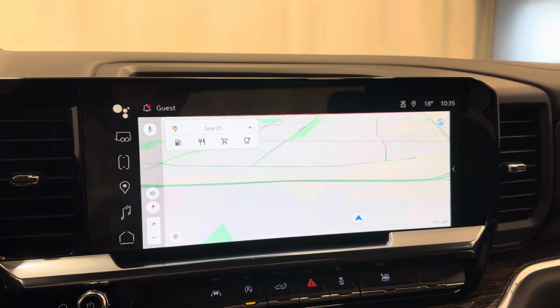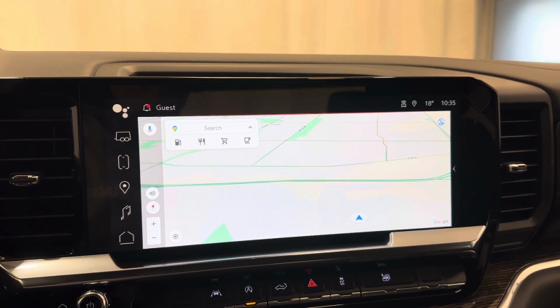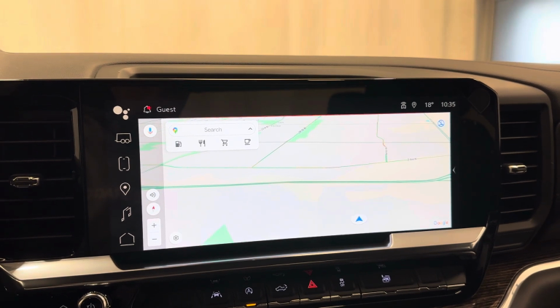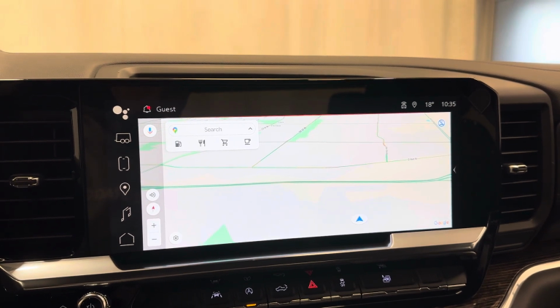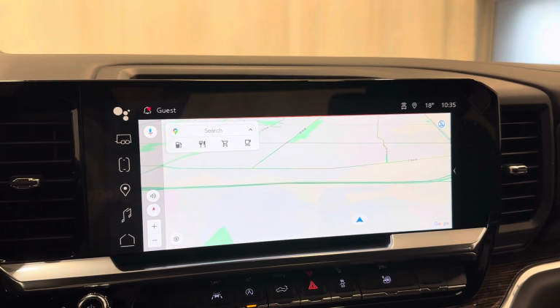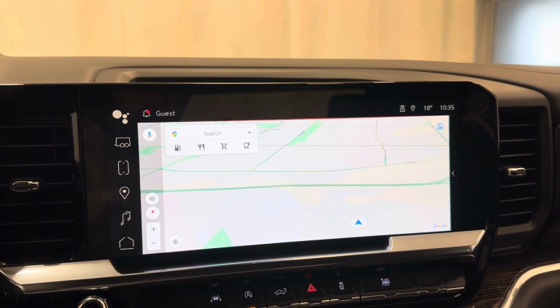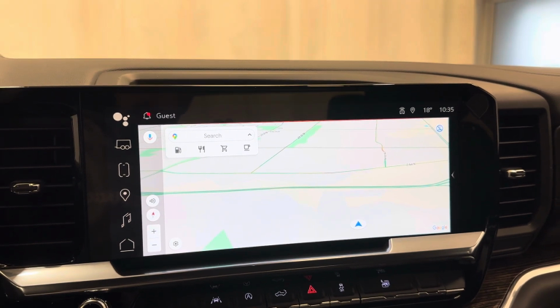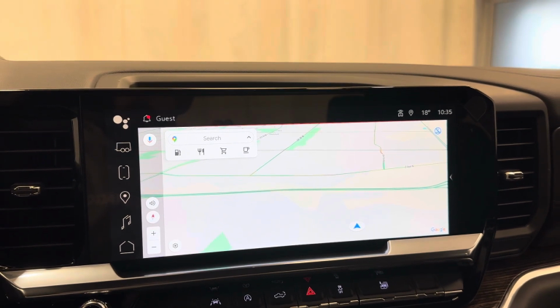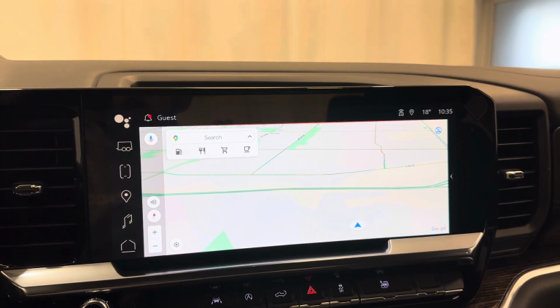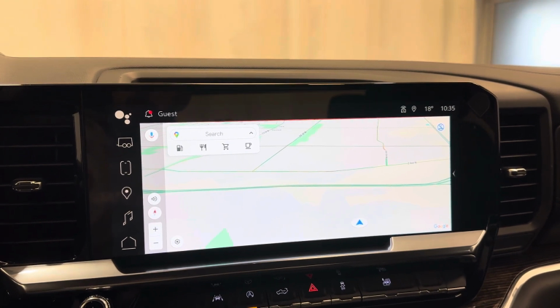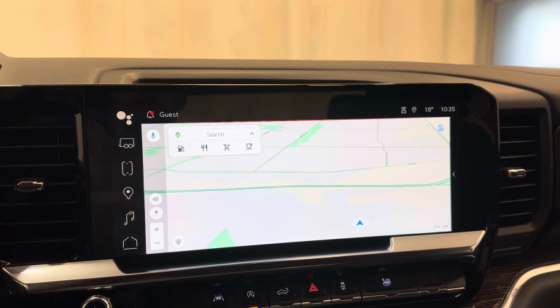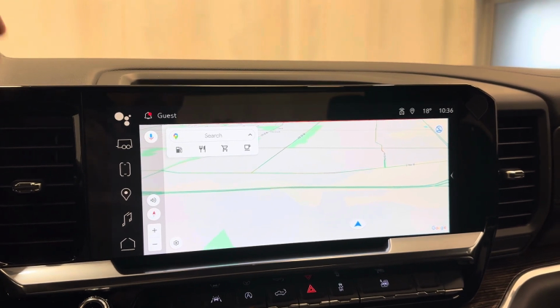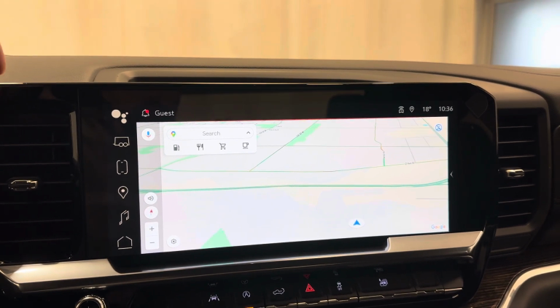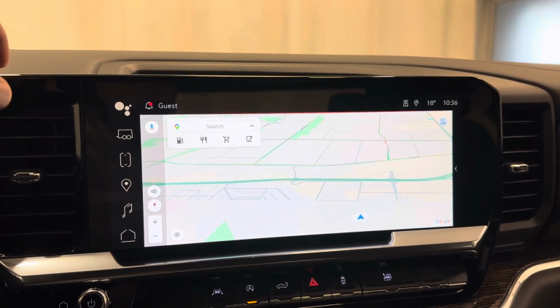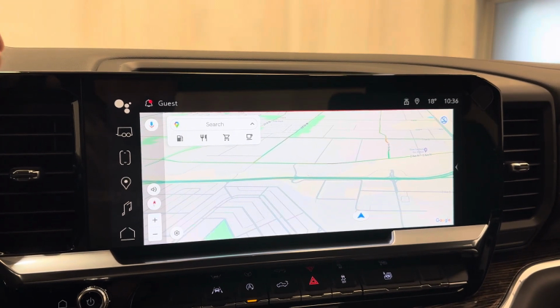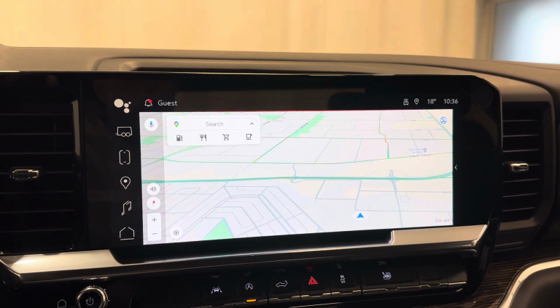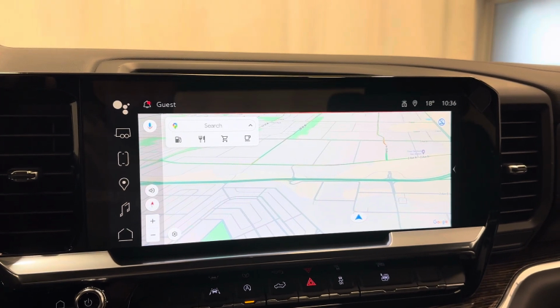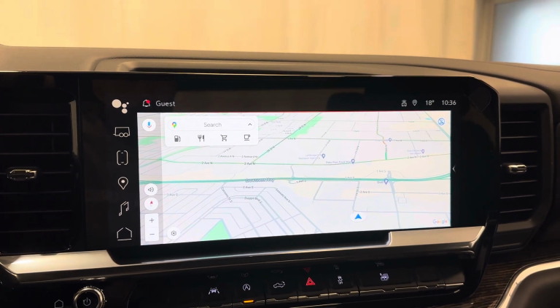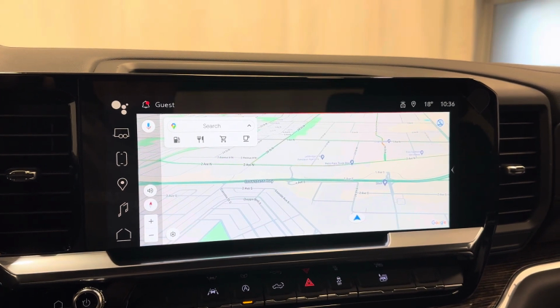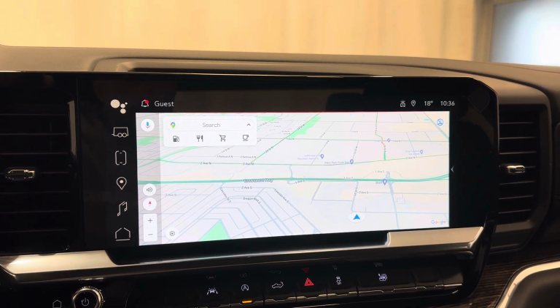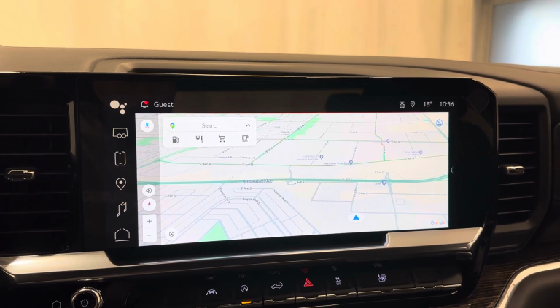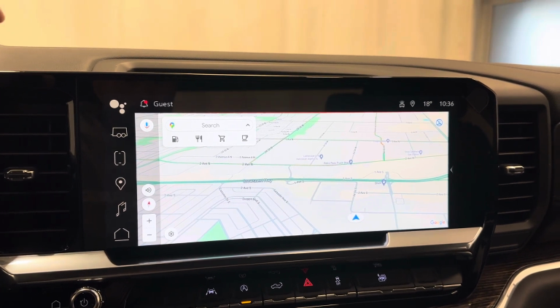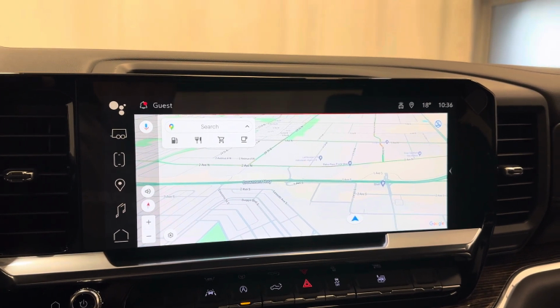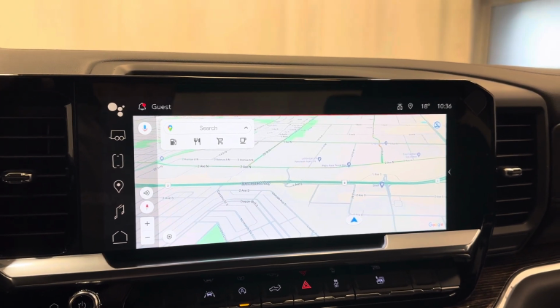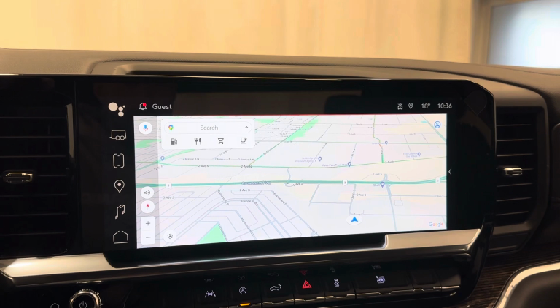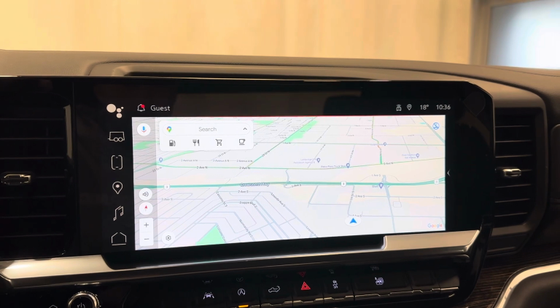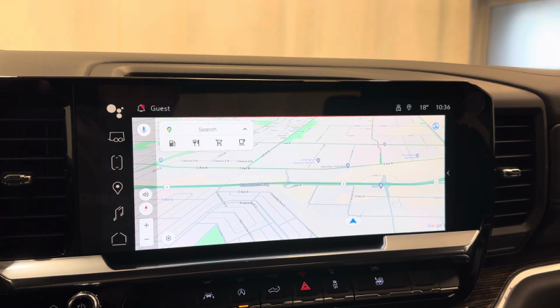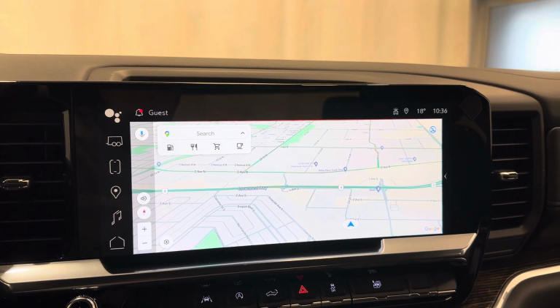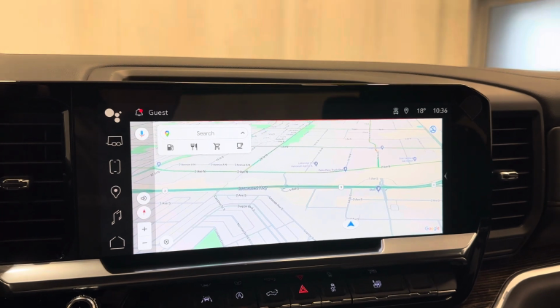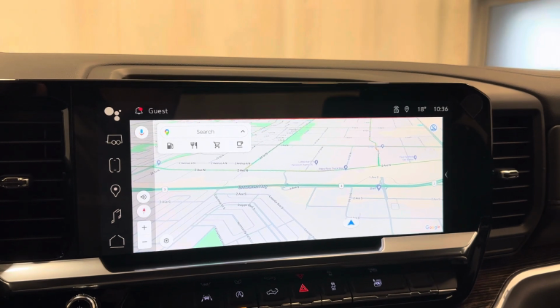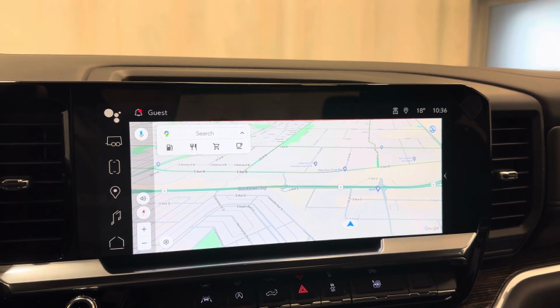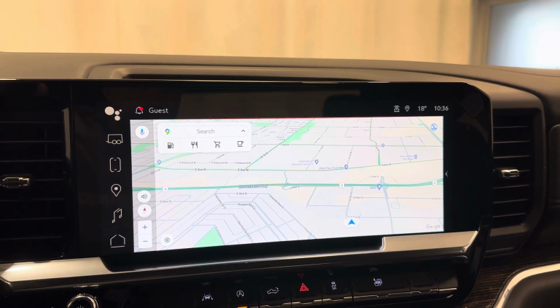When you first start, it does take a little bit to boot up. There you go — nice bright big screen.